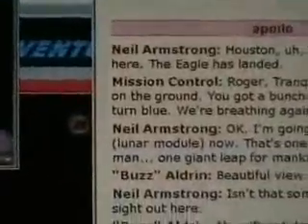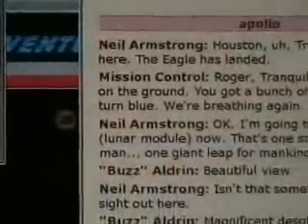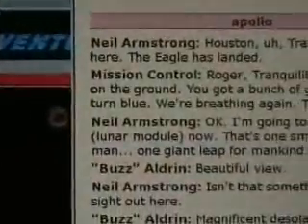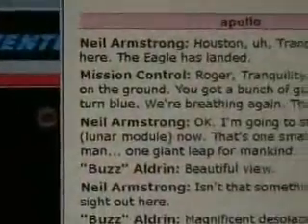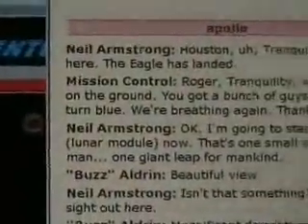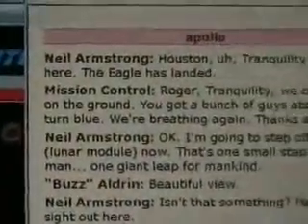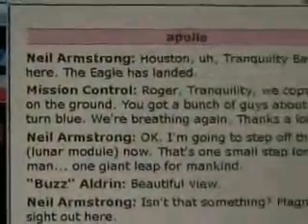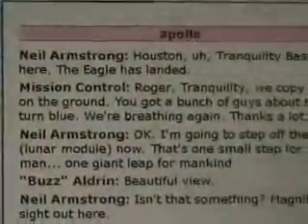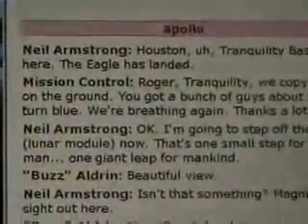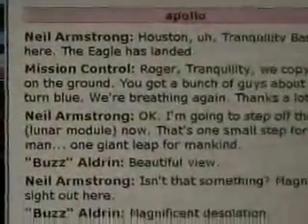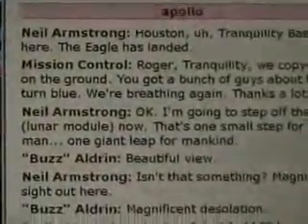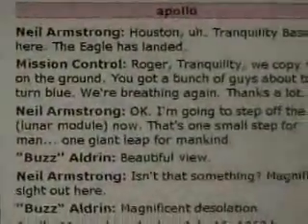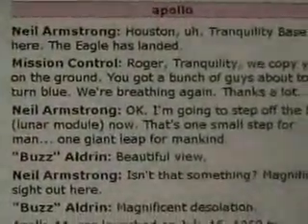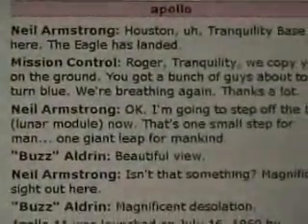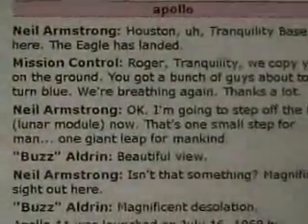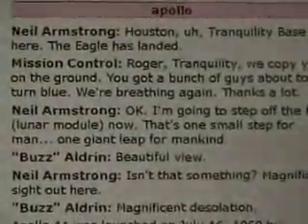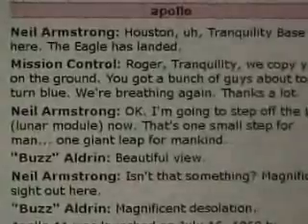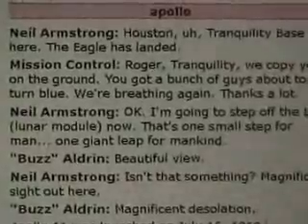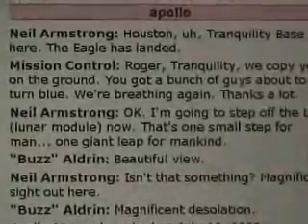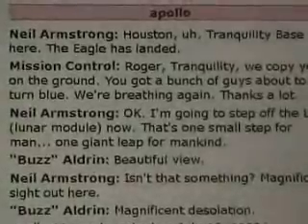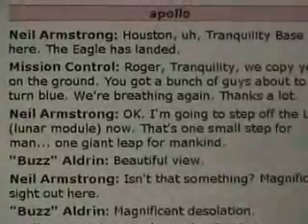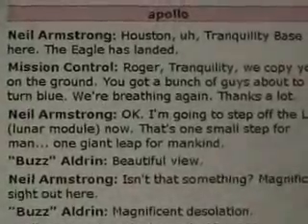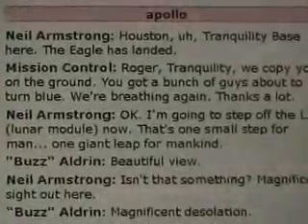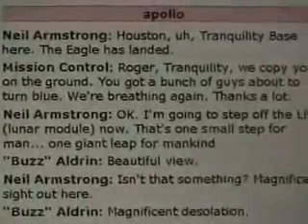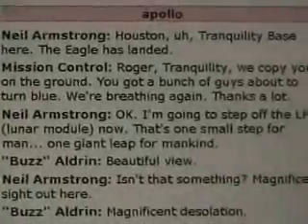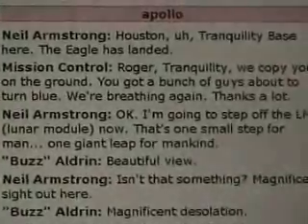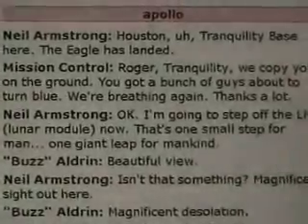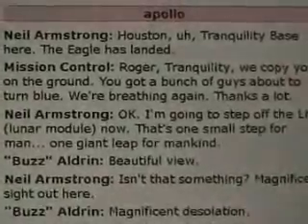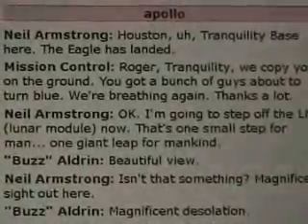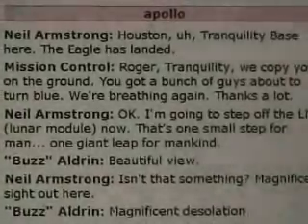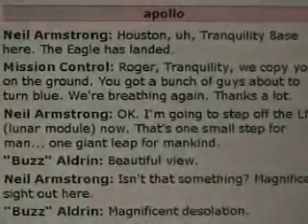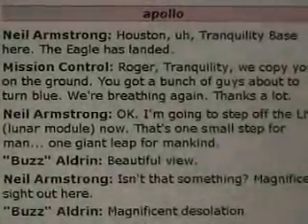I'm going to step off the limb now. That's one small step for man, one giant leap for mankind.